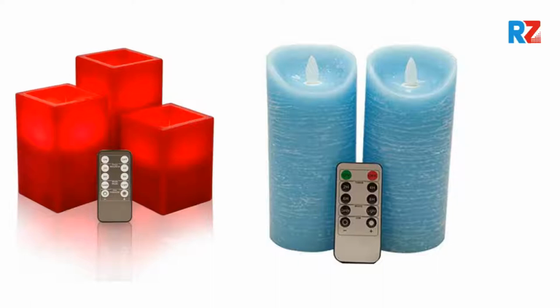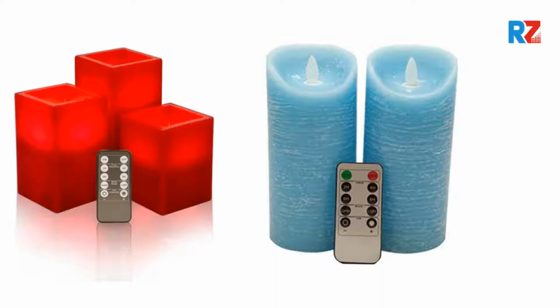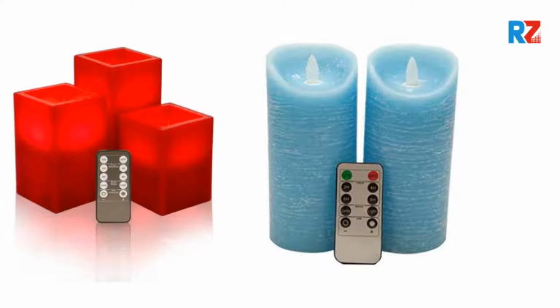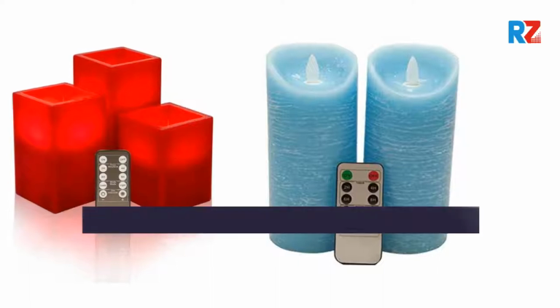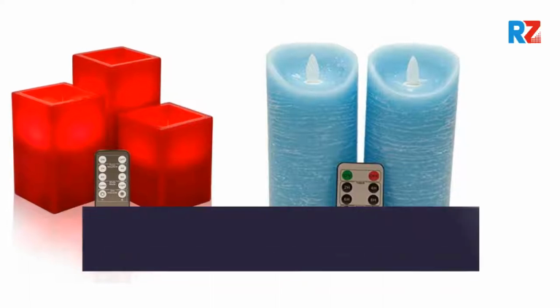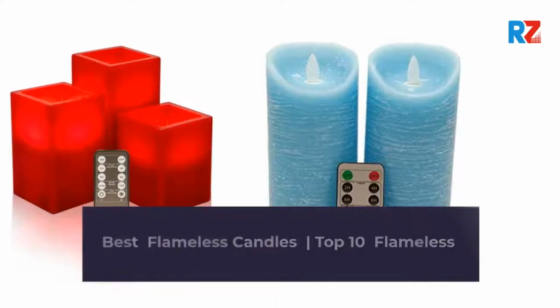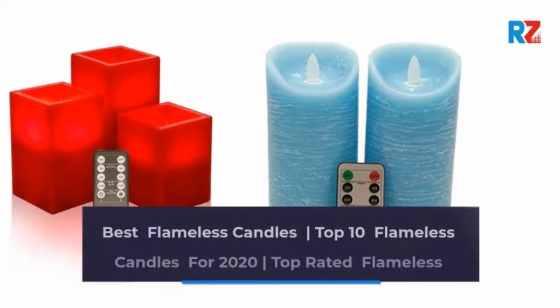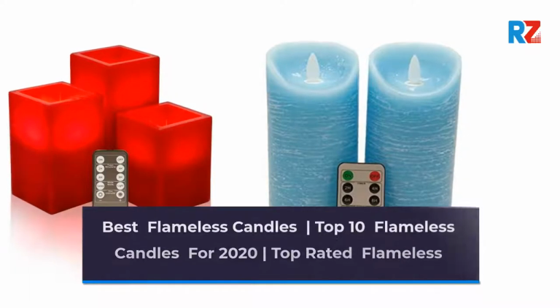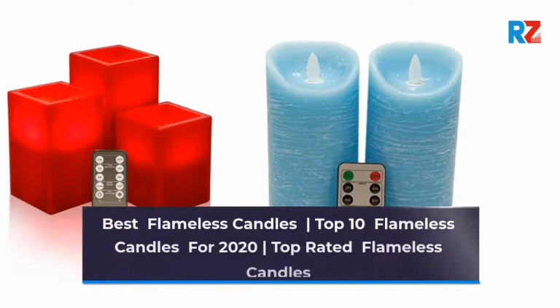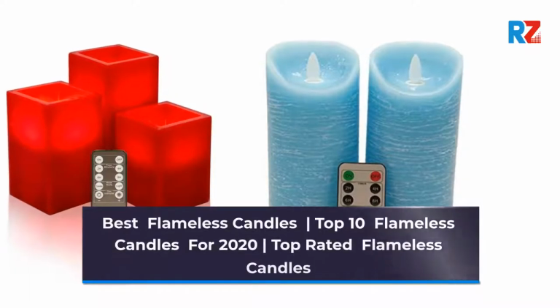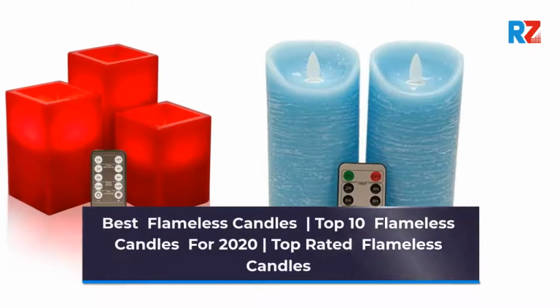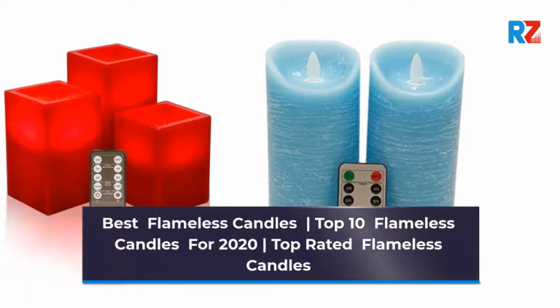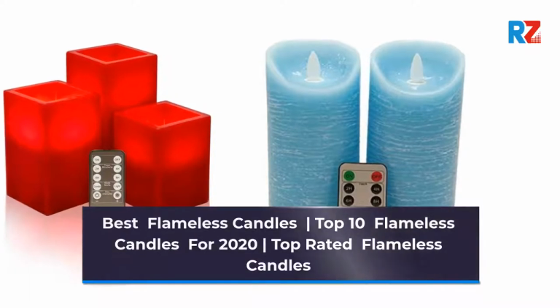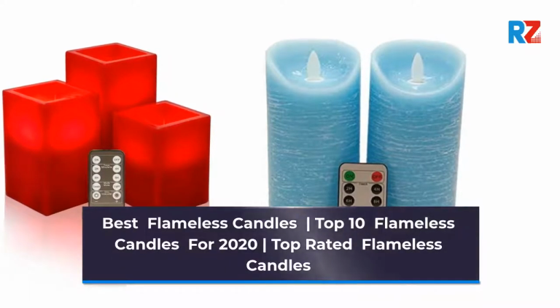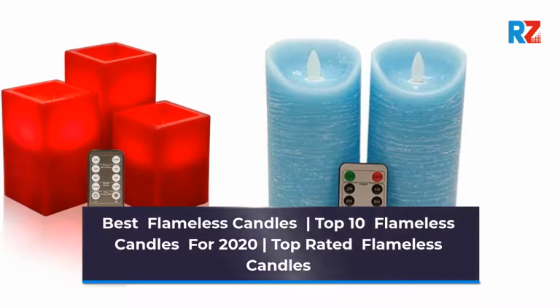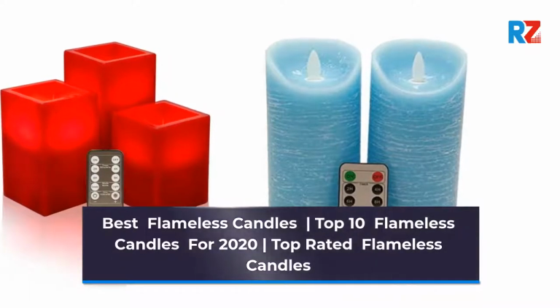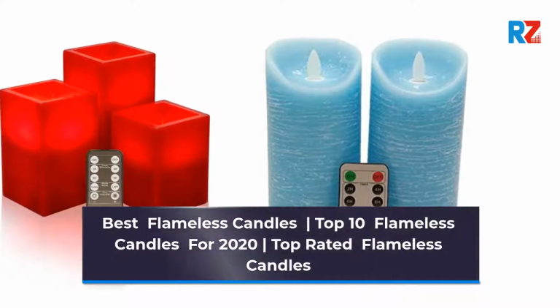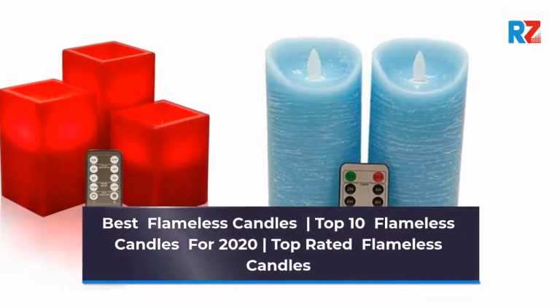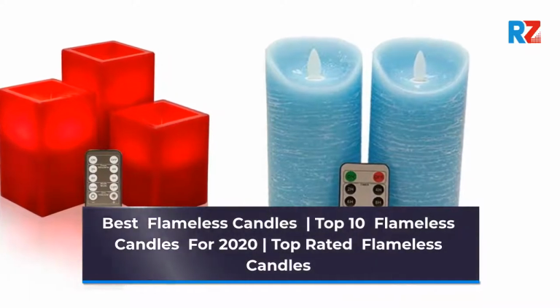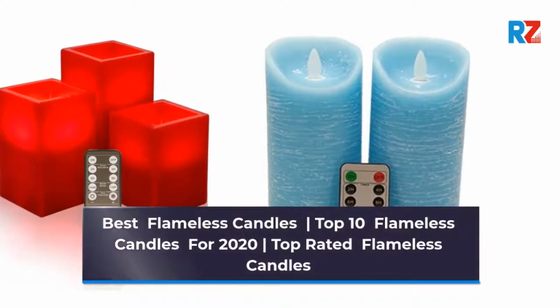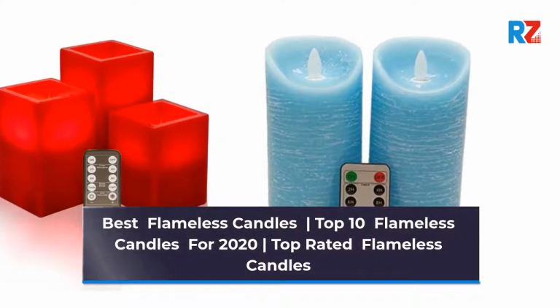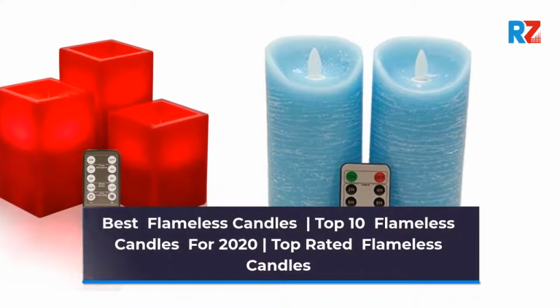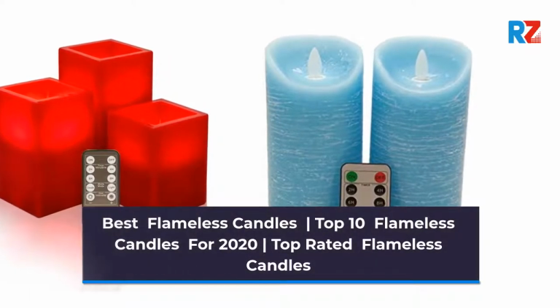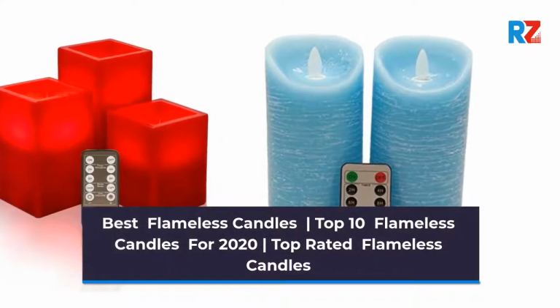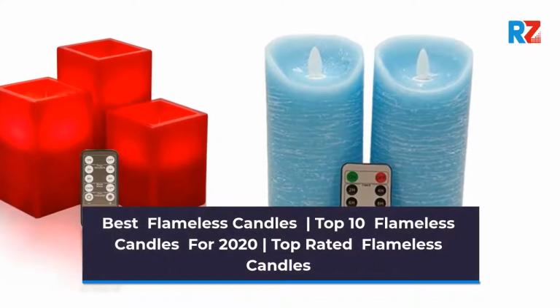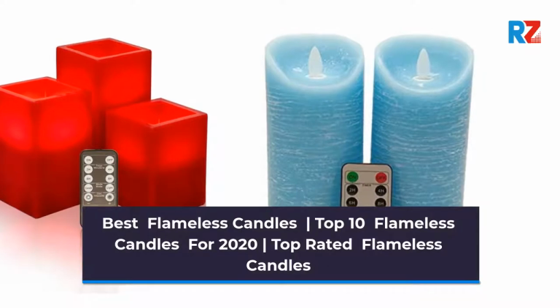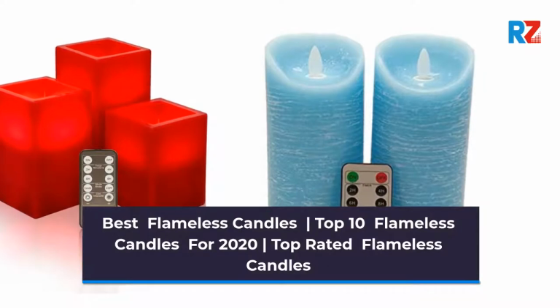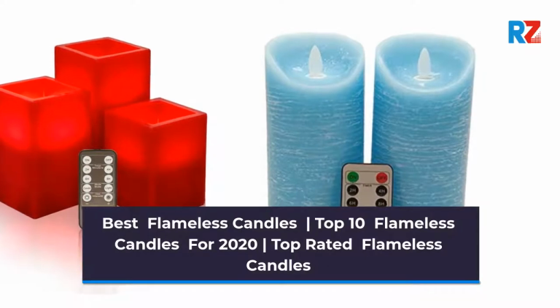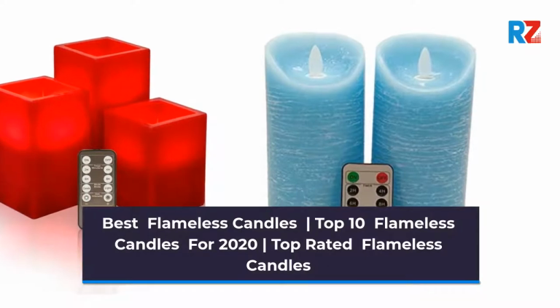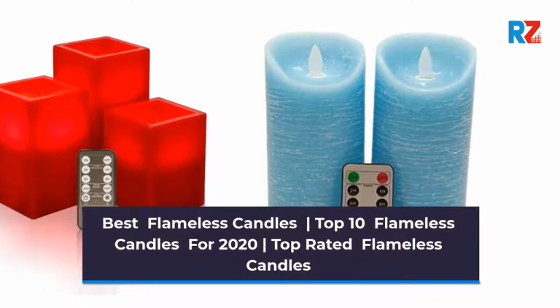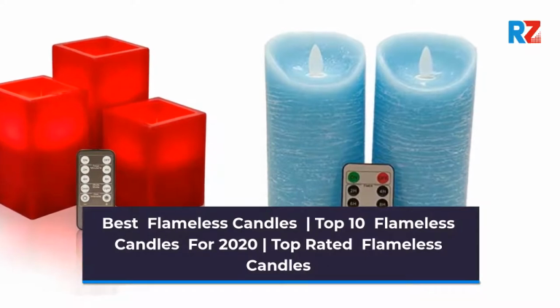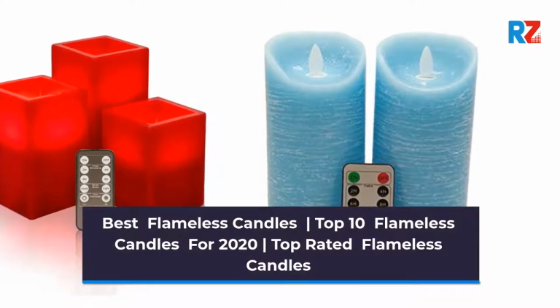Best Flameless Candles. Top 10 Flameless Candles for 2020. Top Rated Flameless Candles.